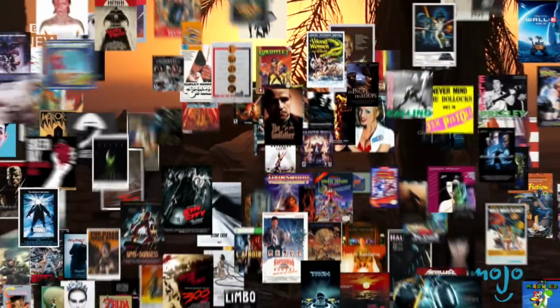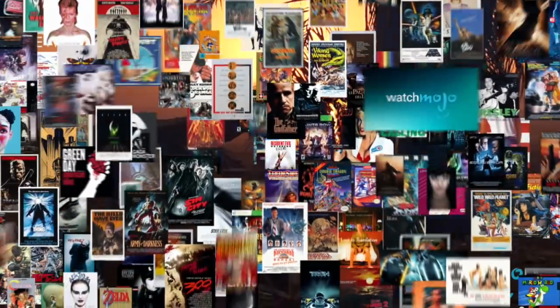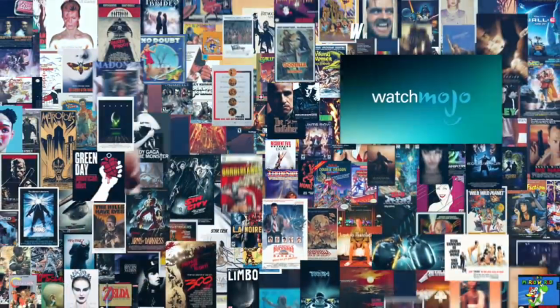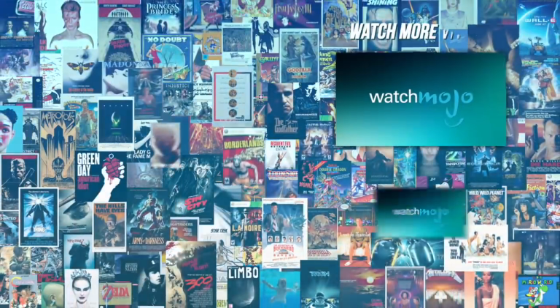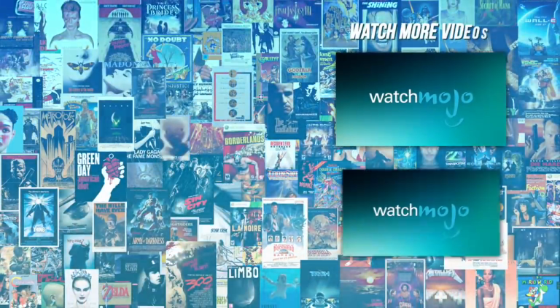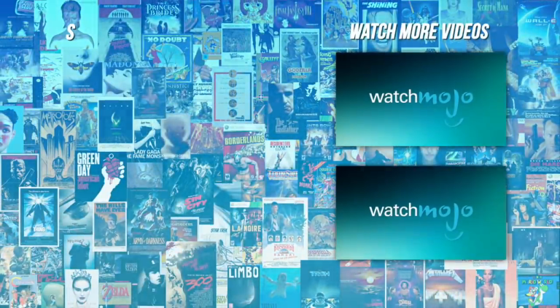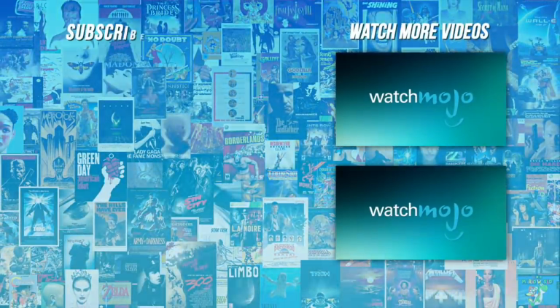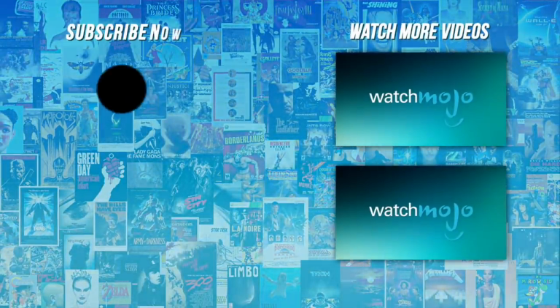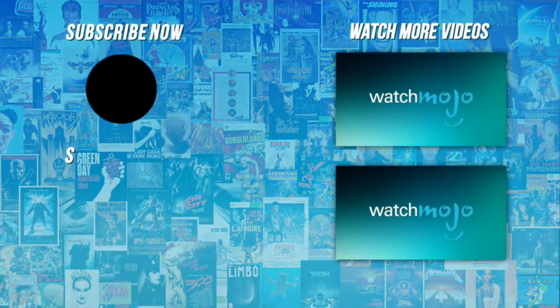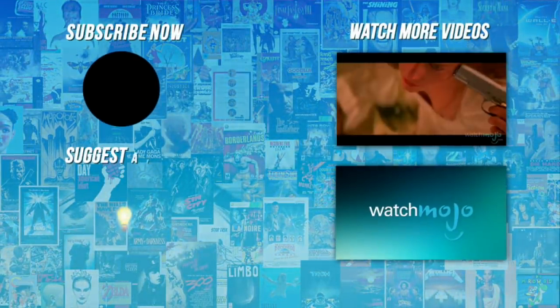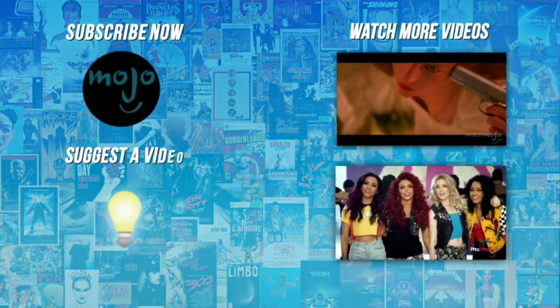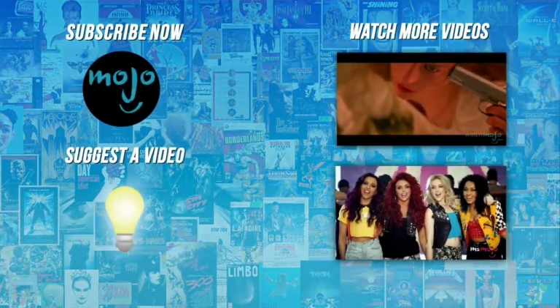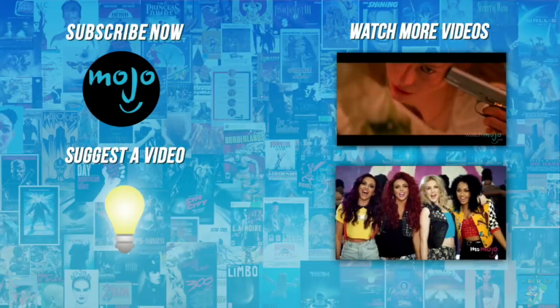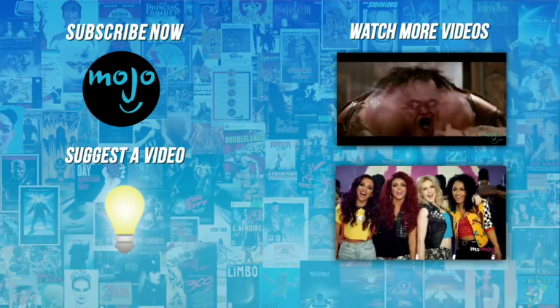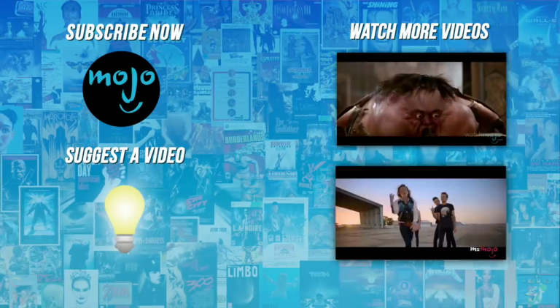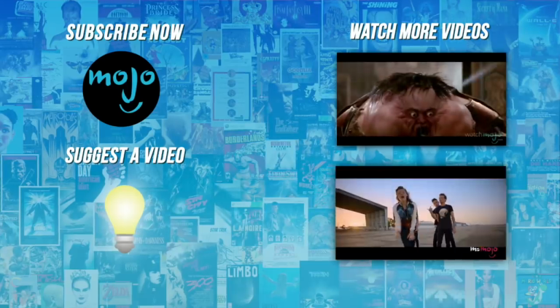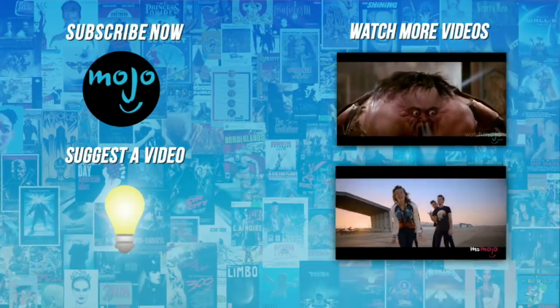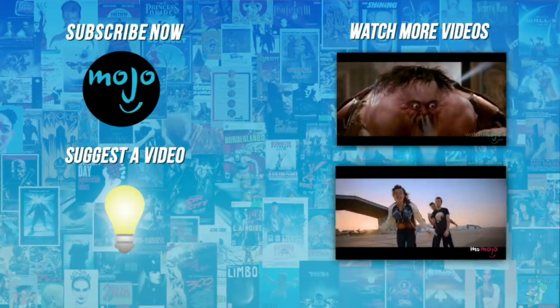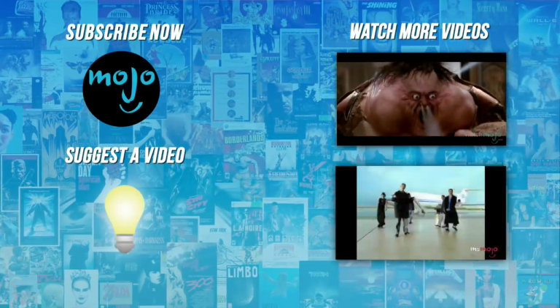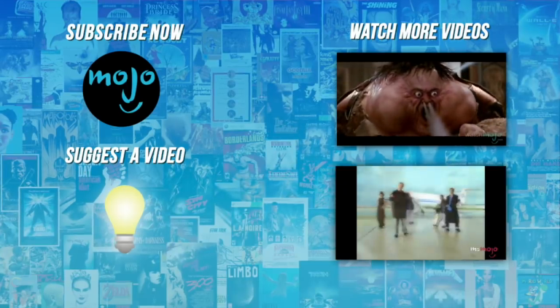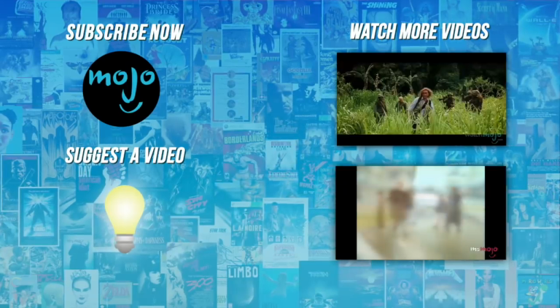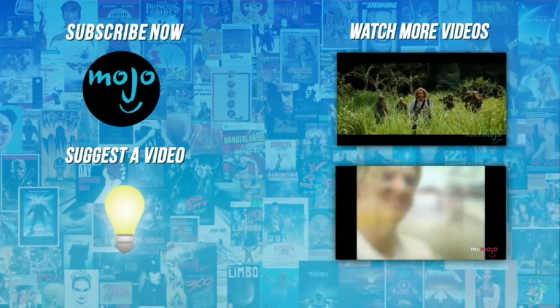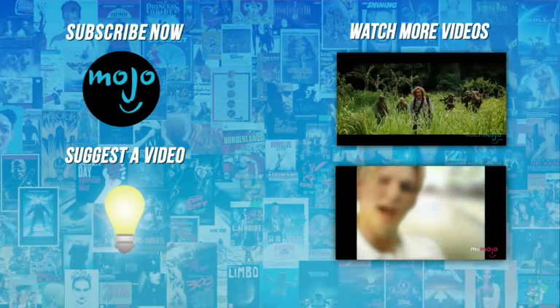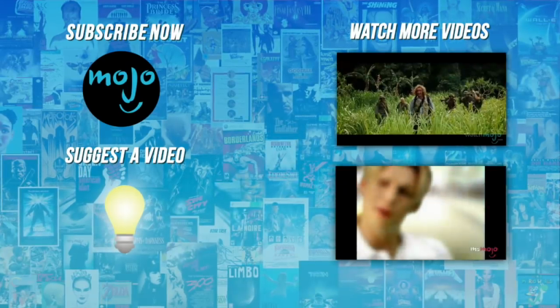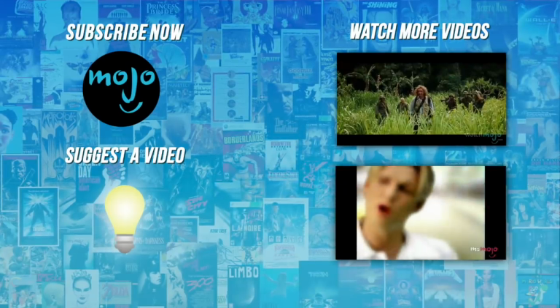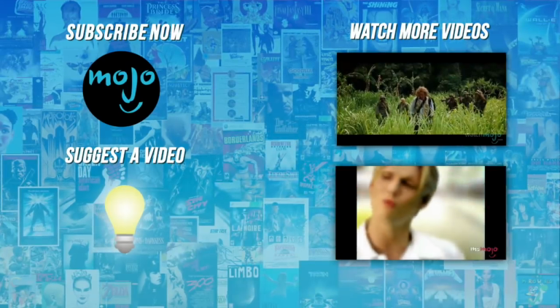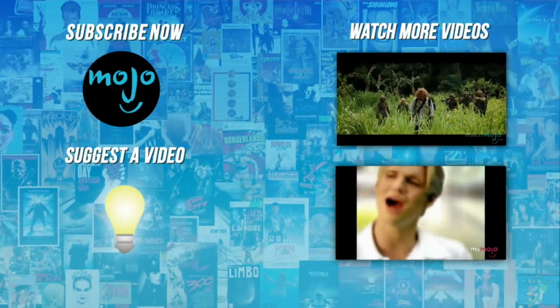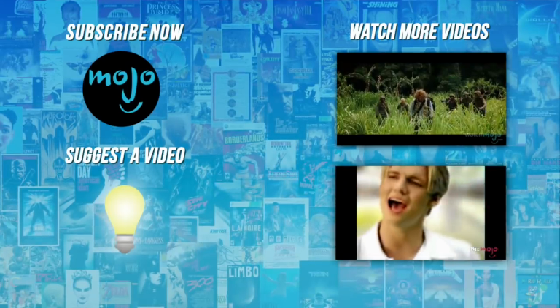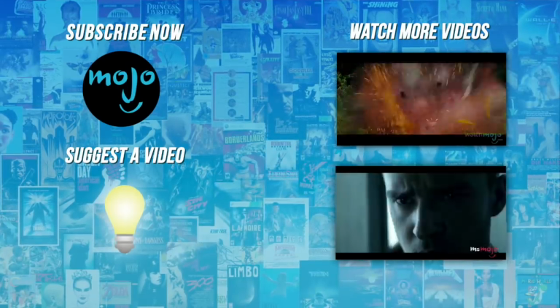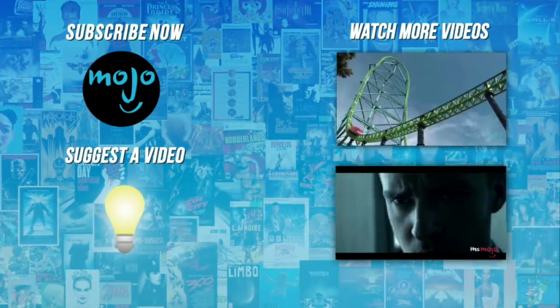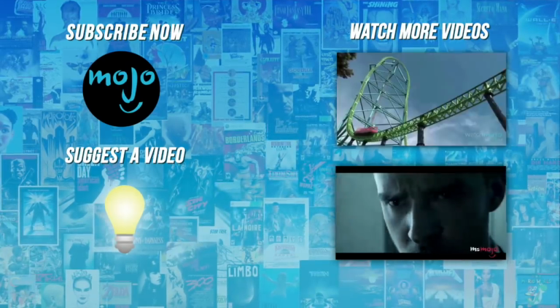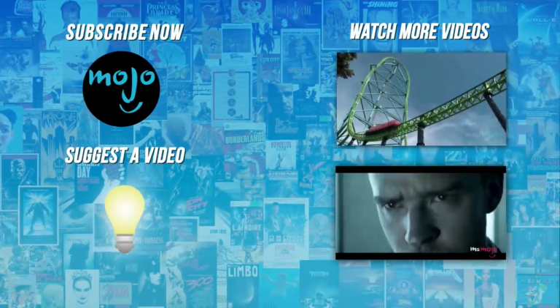Do you agree with our picks? Check out these other great clips from WatchMojo, and subscribe for new videos every day!